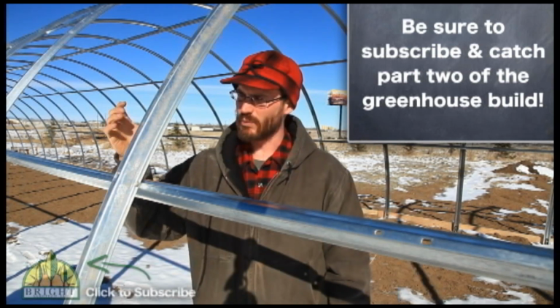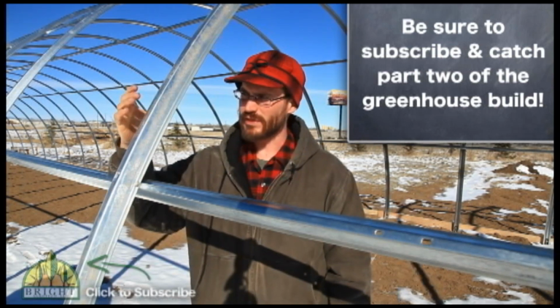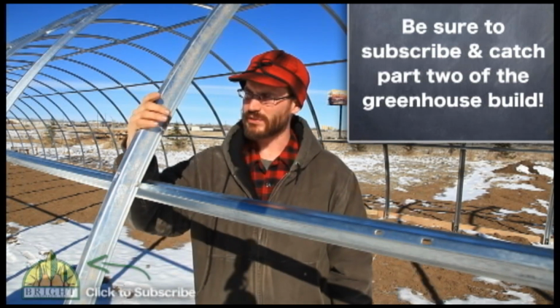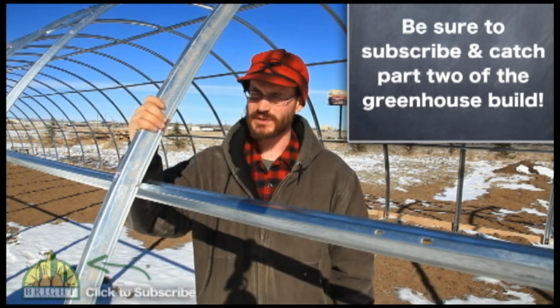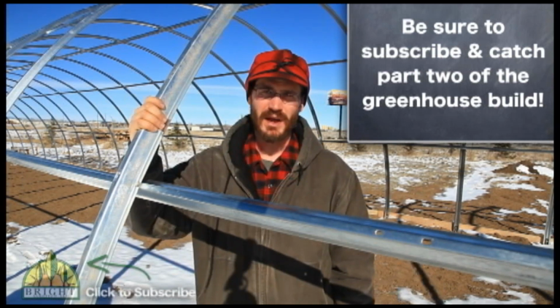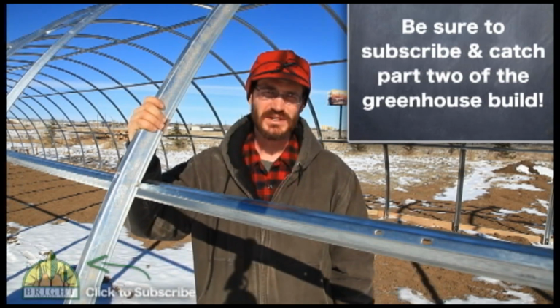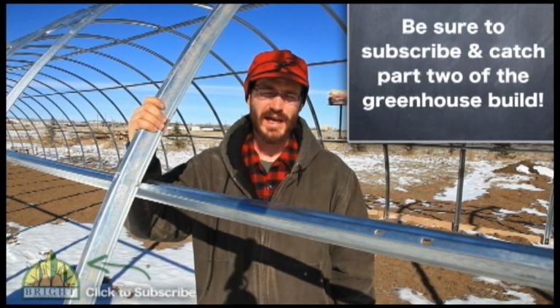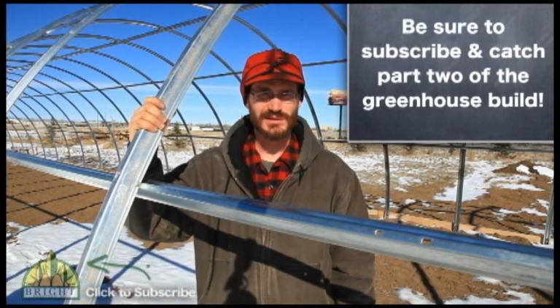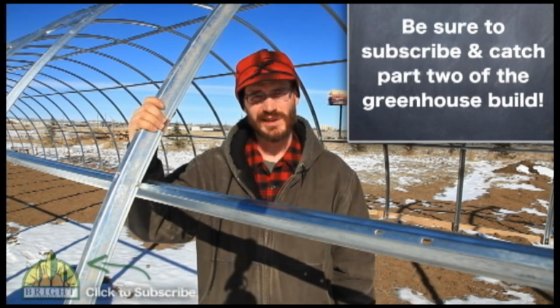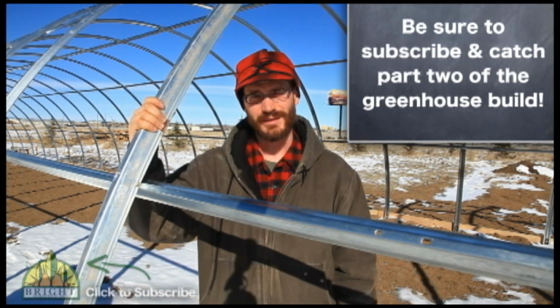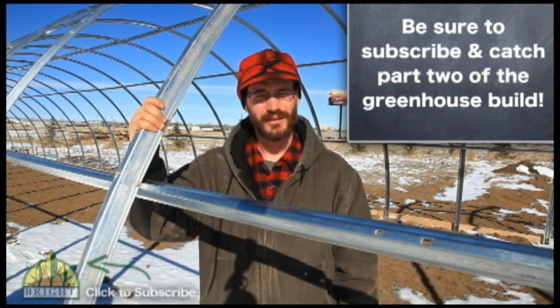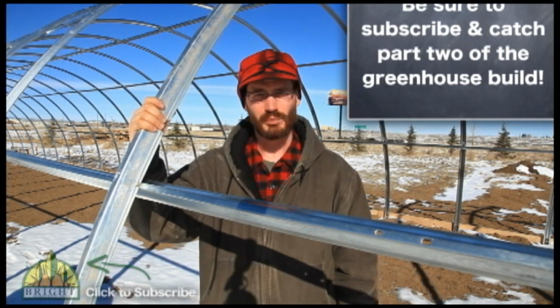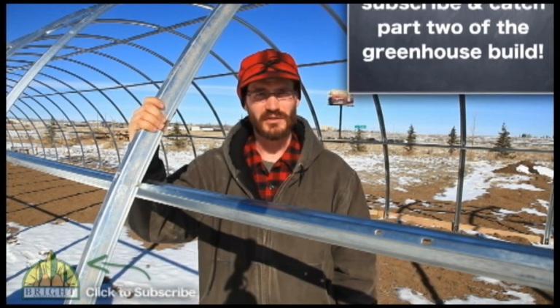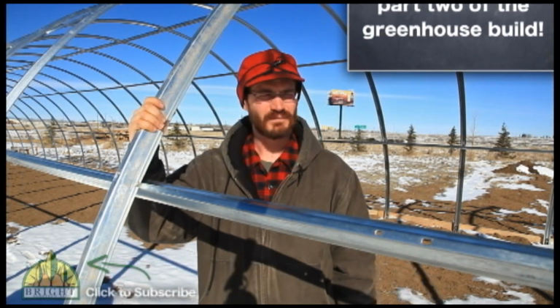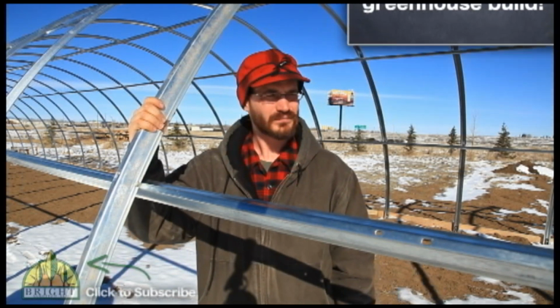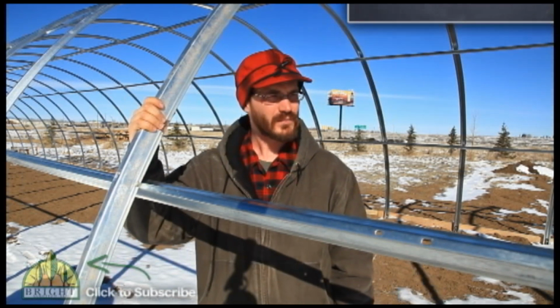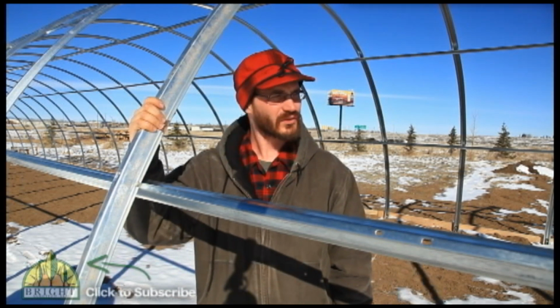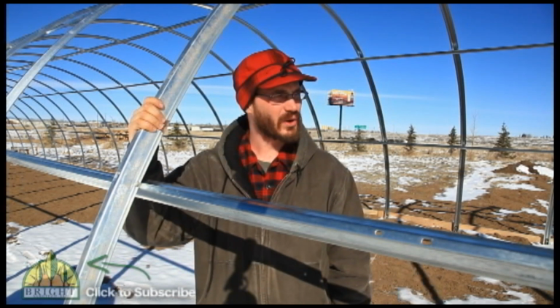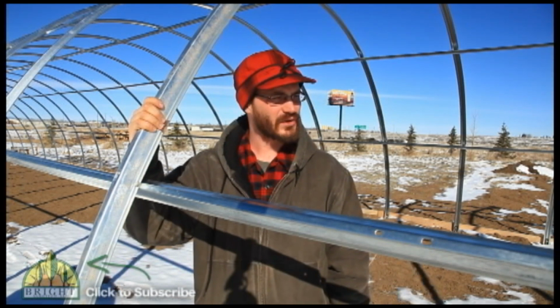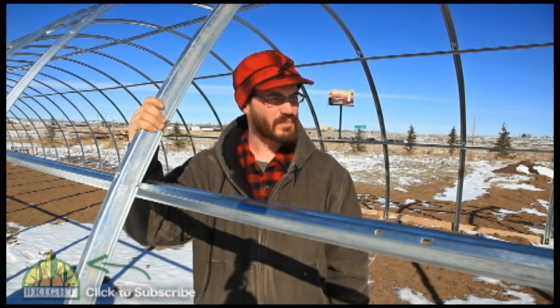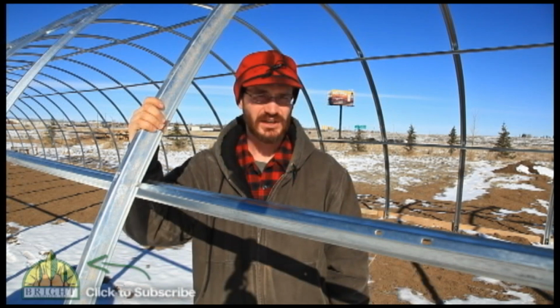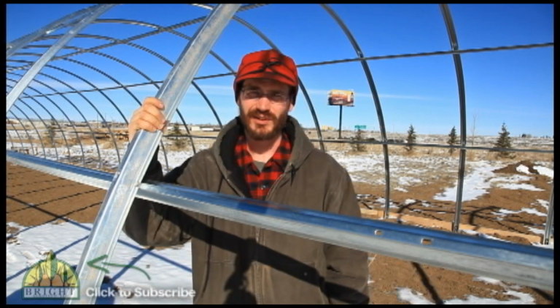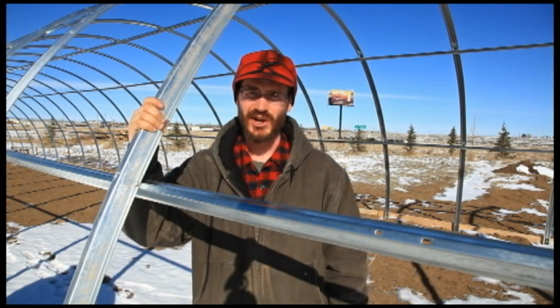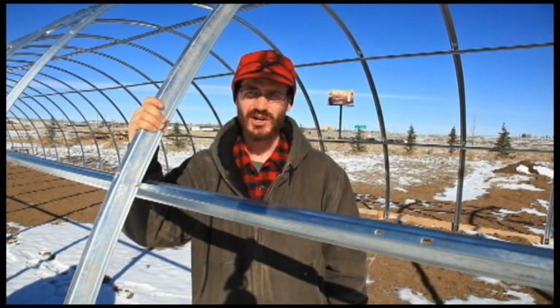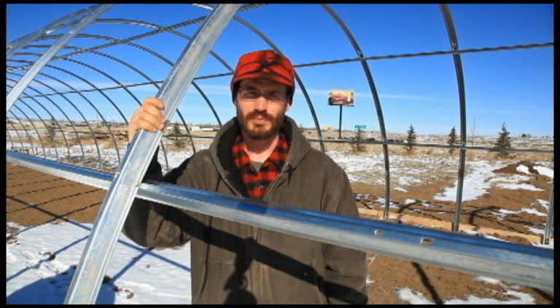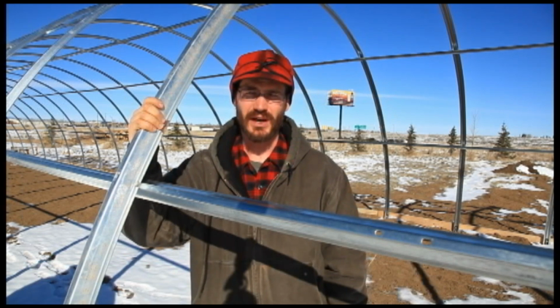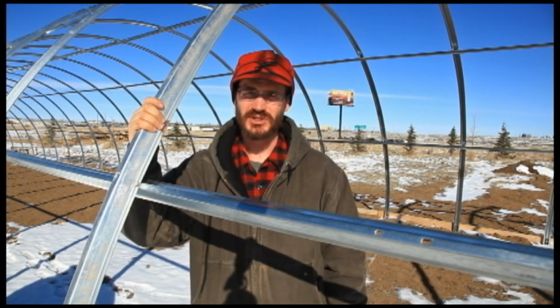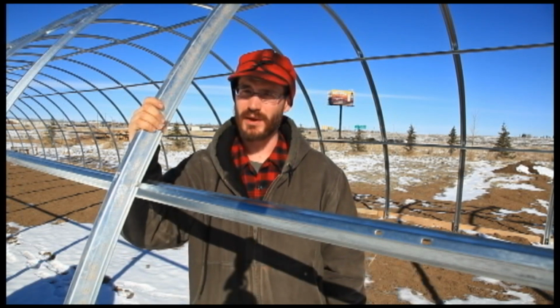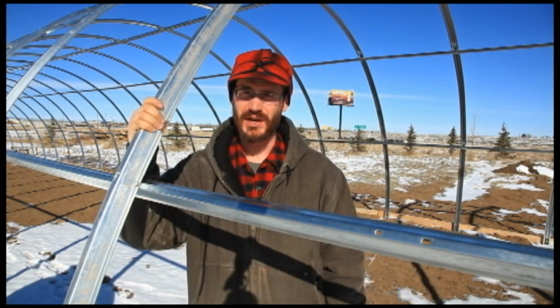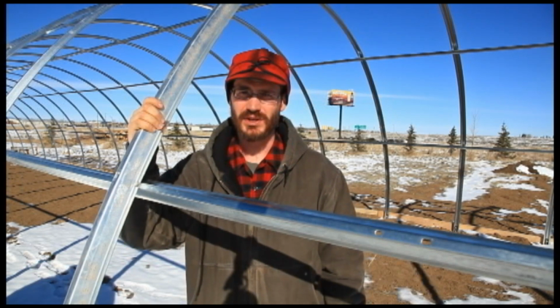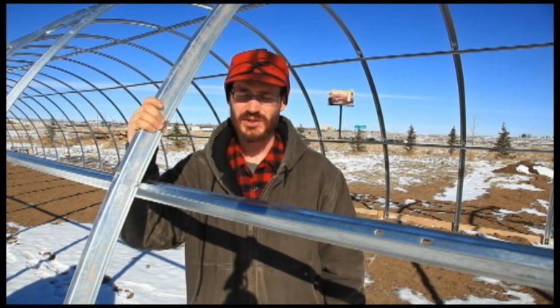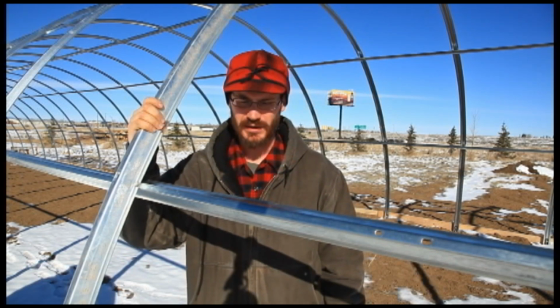We threw this one up this last weekend in the middle of a blizzard, so they're not particularly hard to put up — just about anyone can do it.